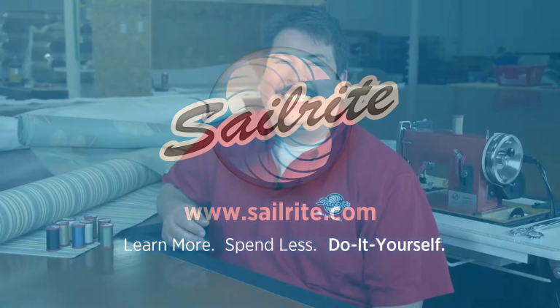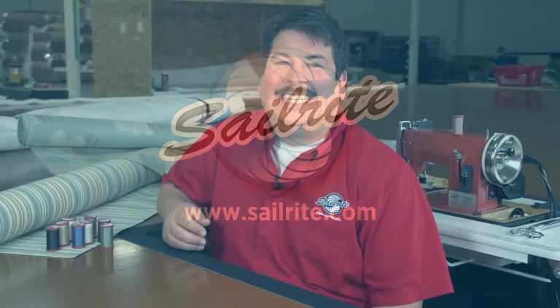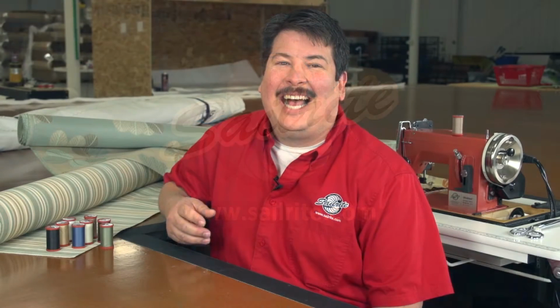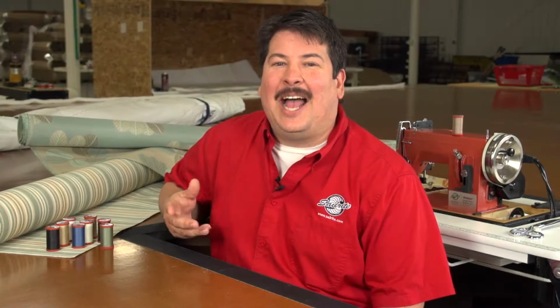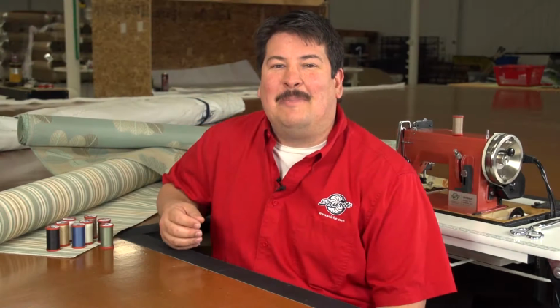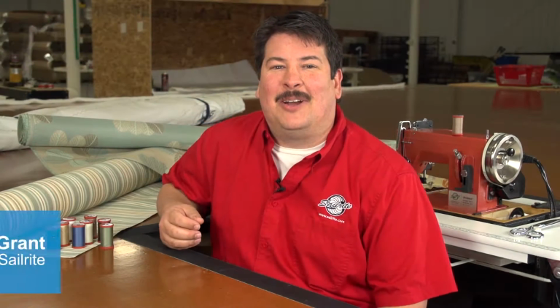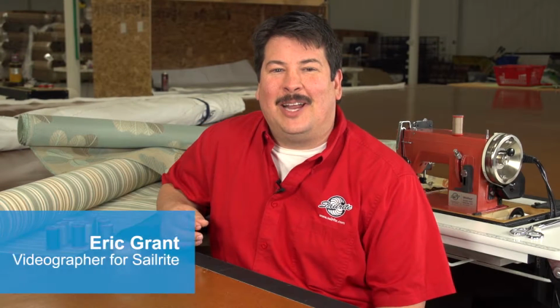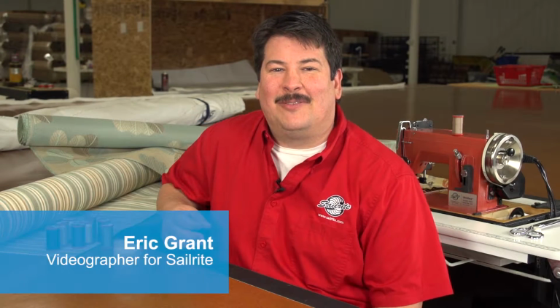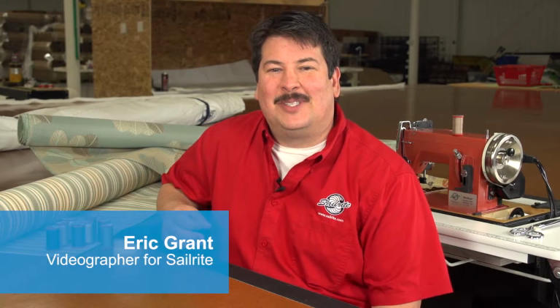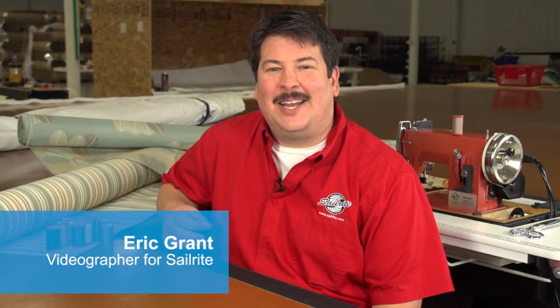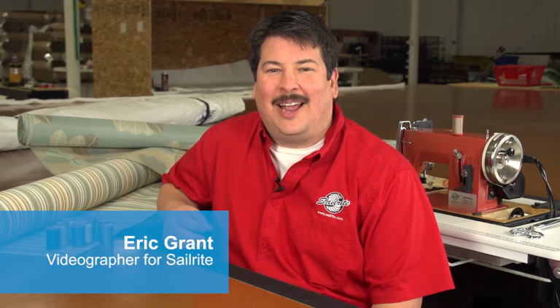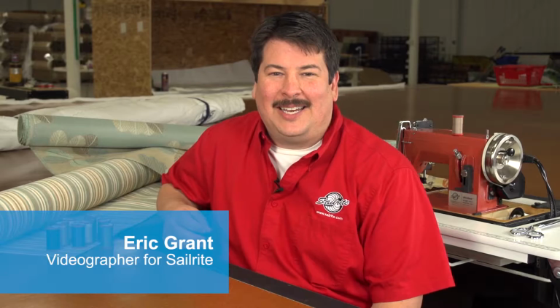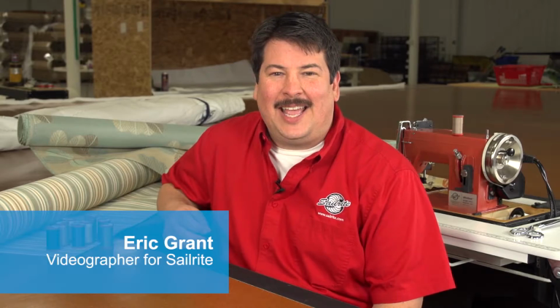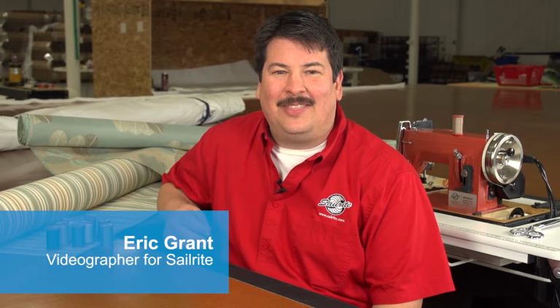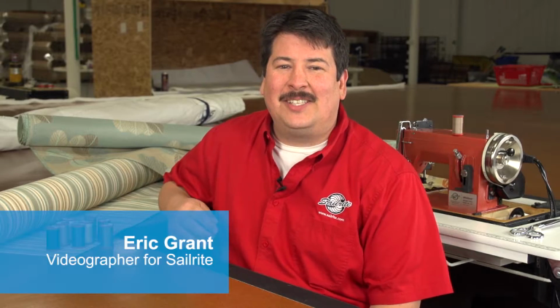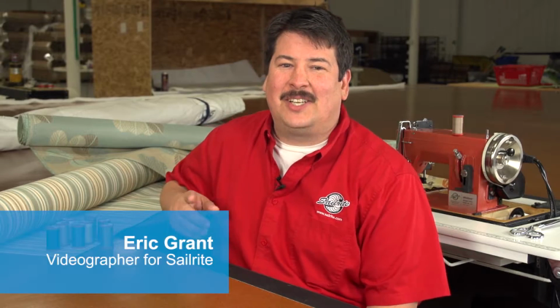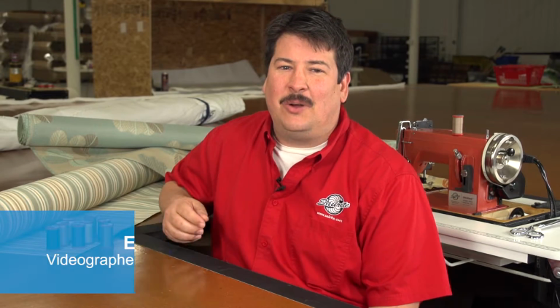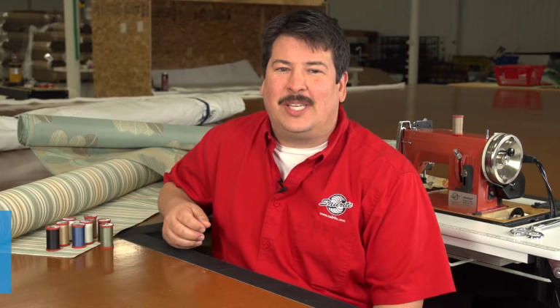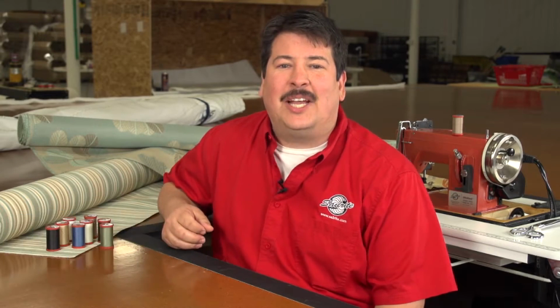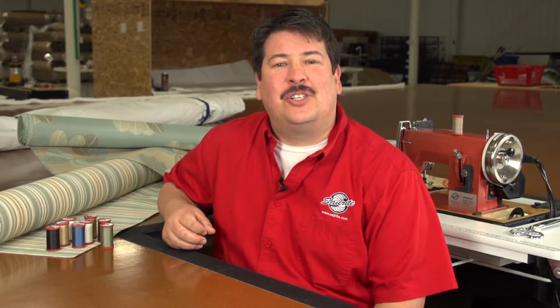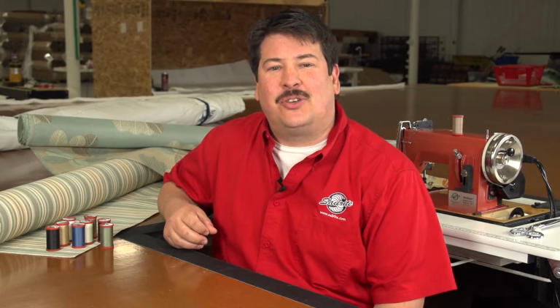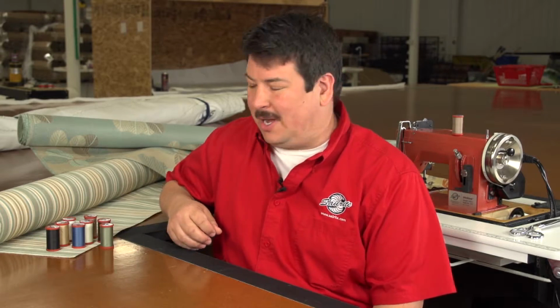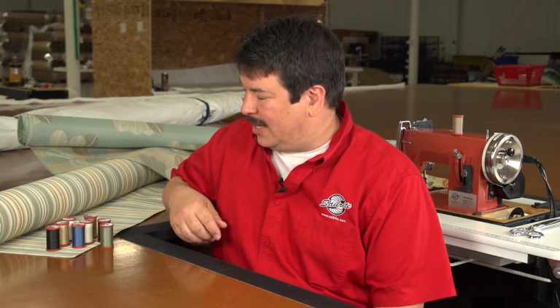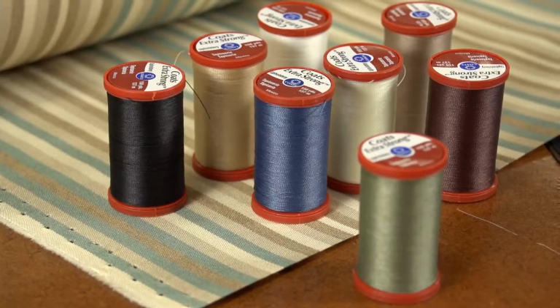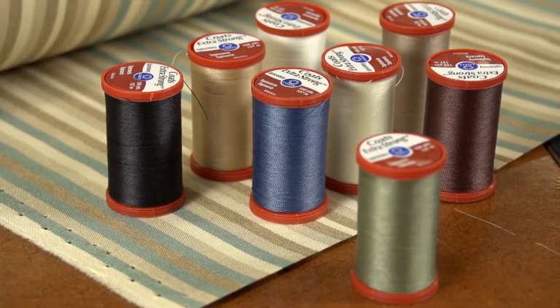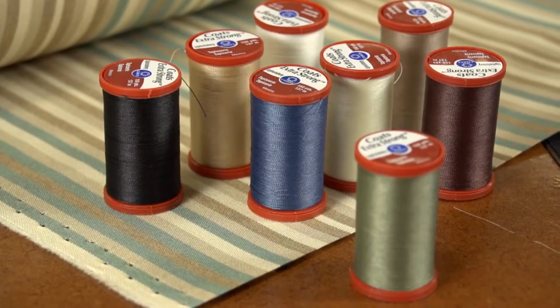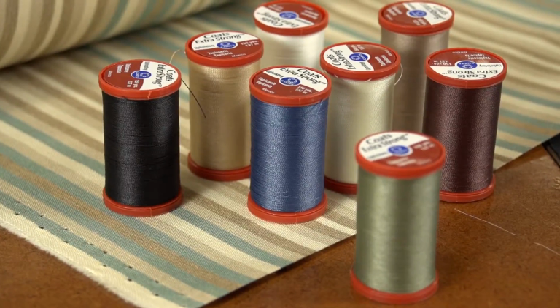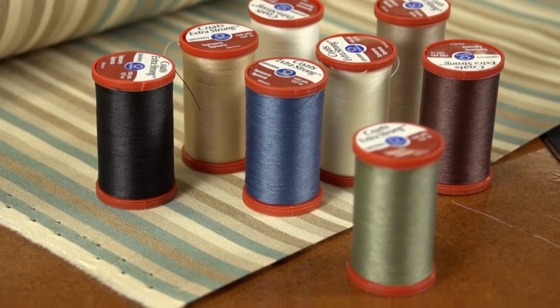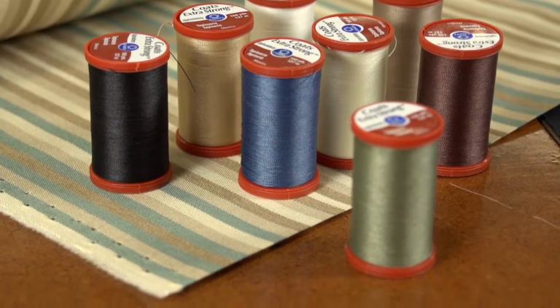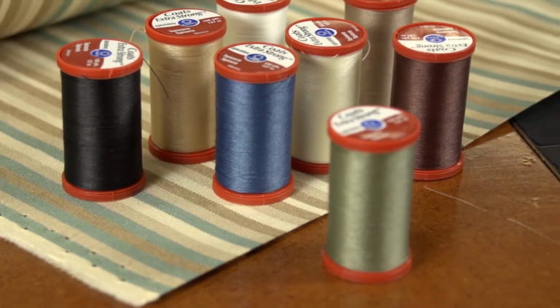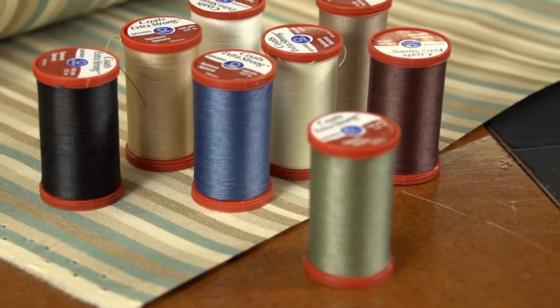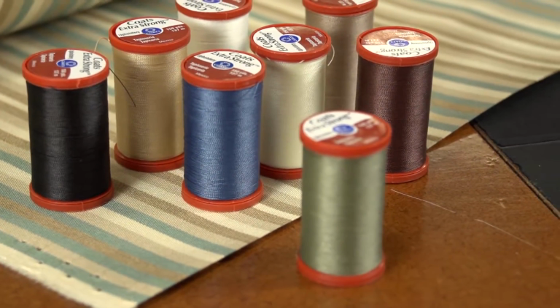Hi, I'm Eric Grant from Sailrite and this is Coats Extra Strong Nylon Upholstery Thread.